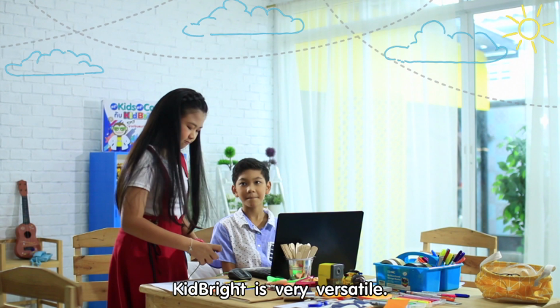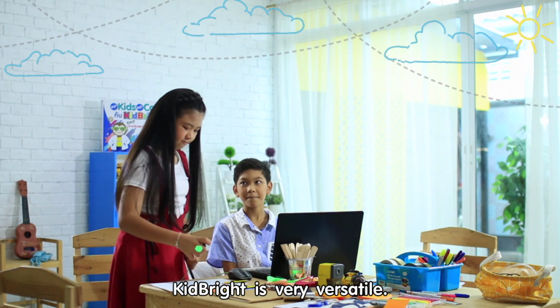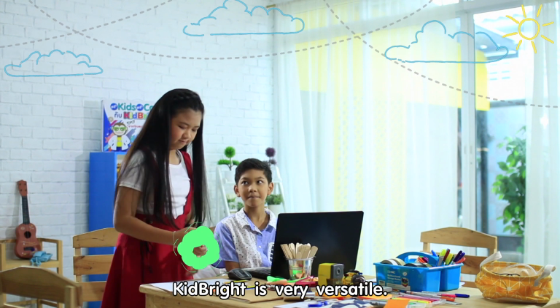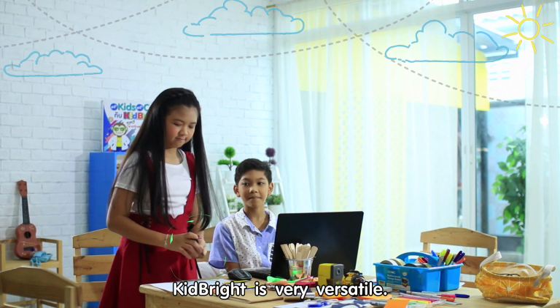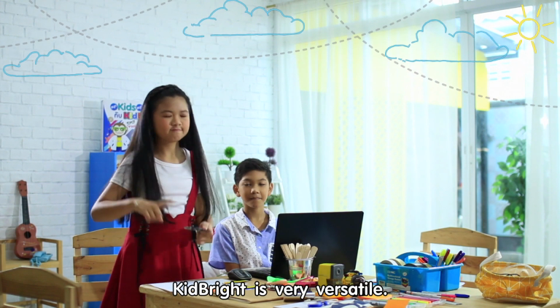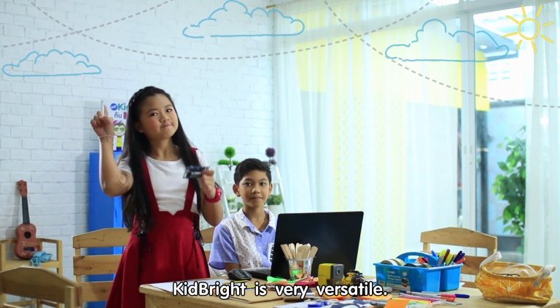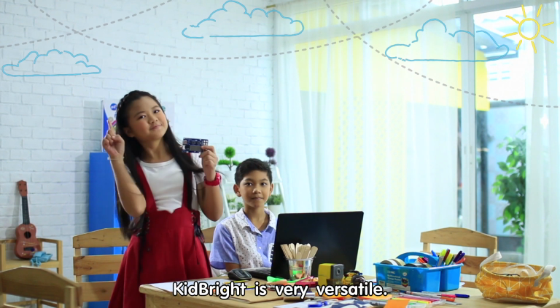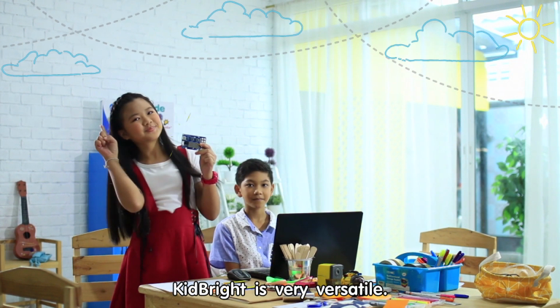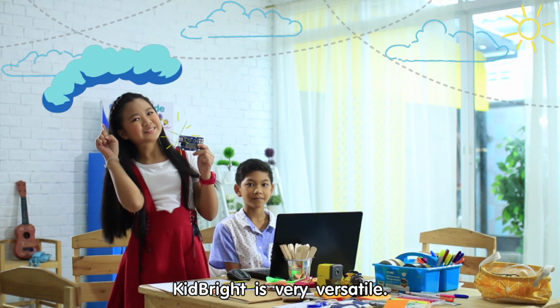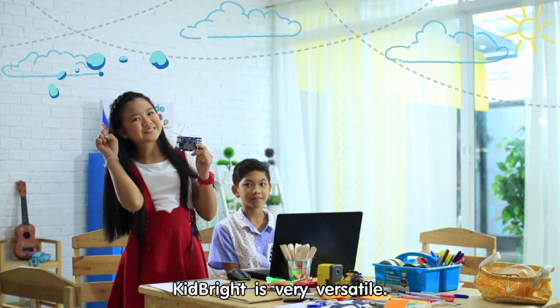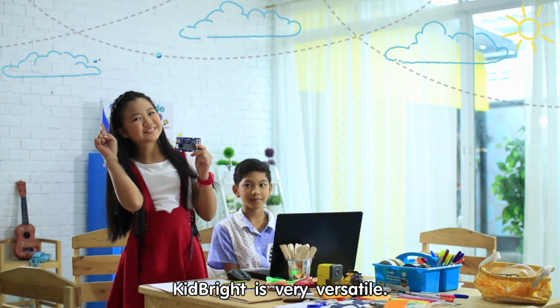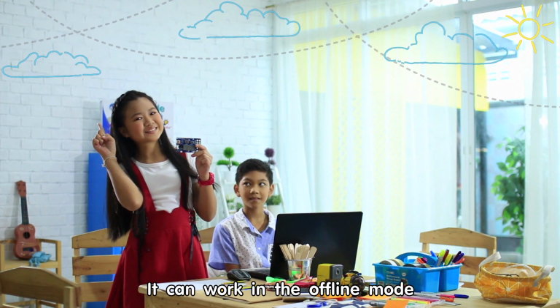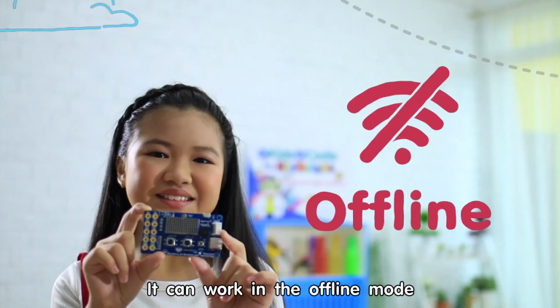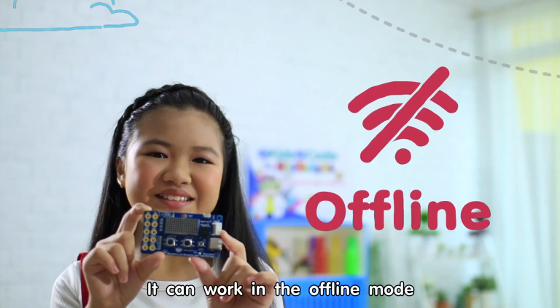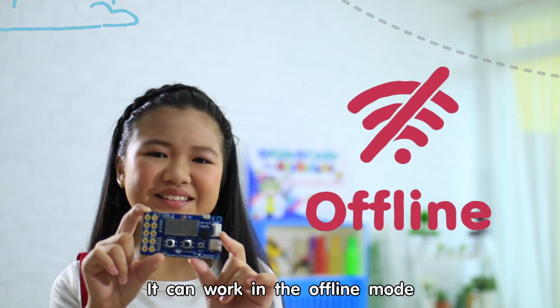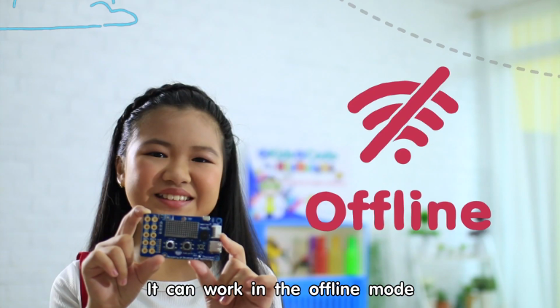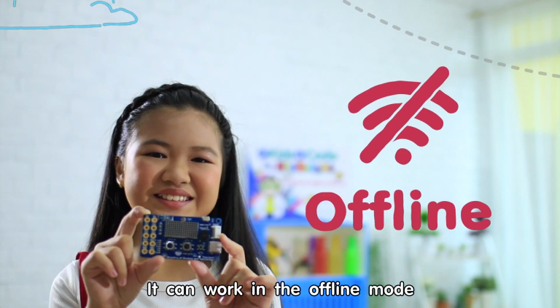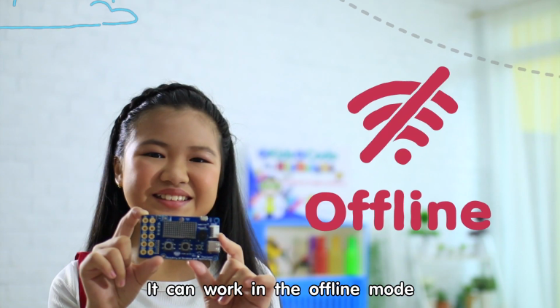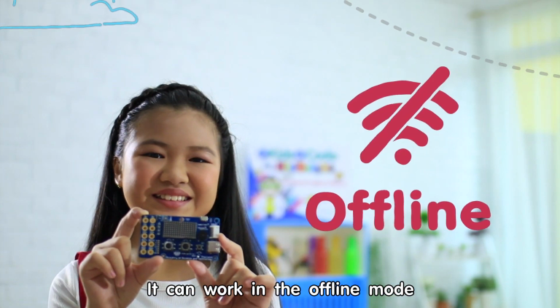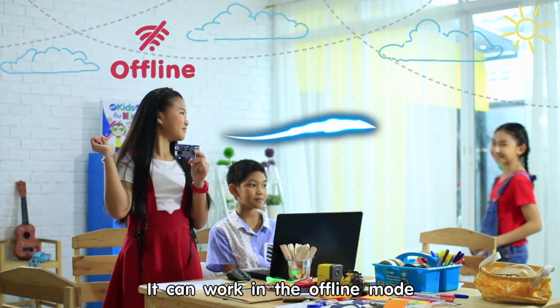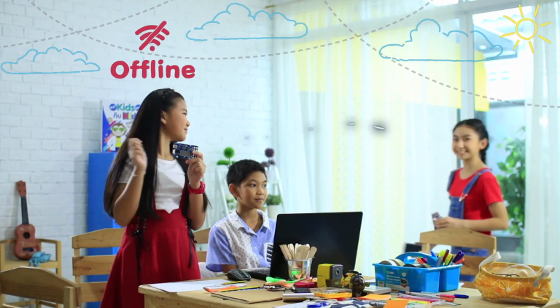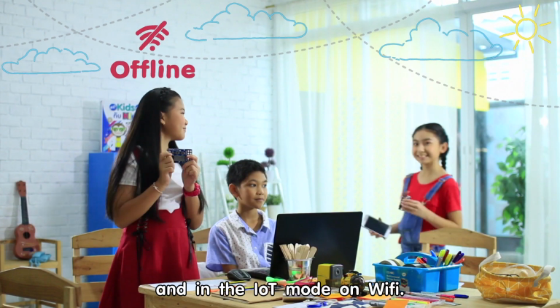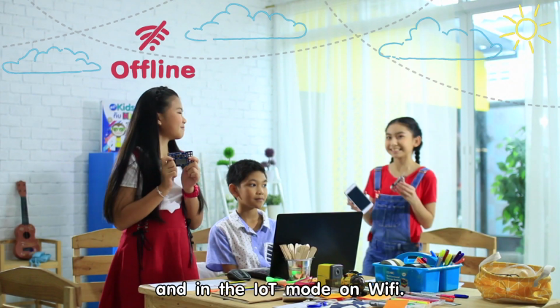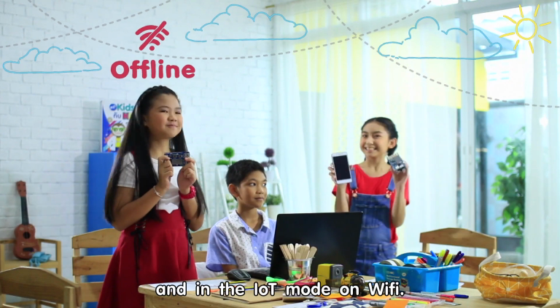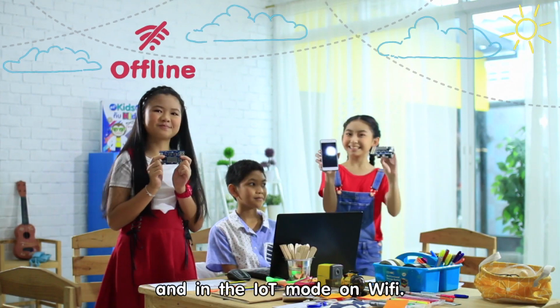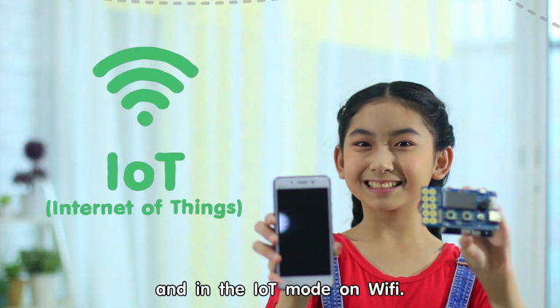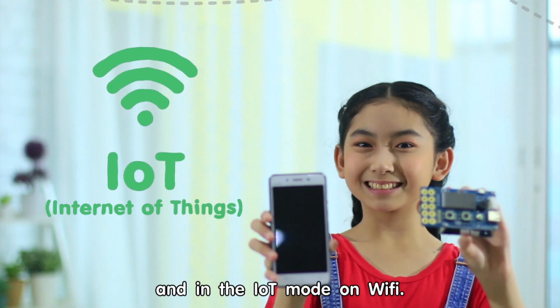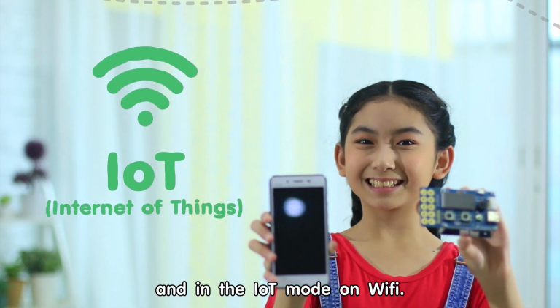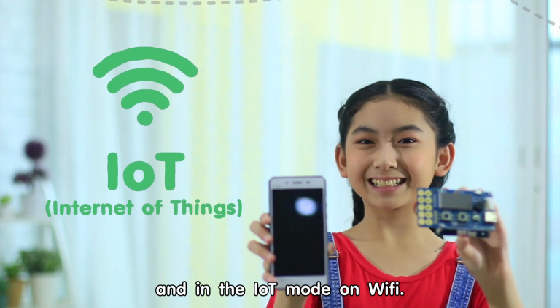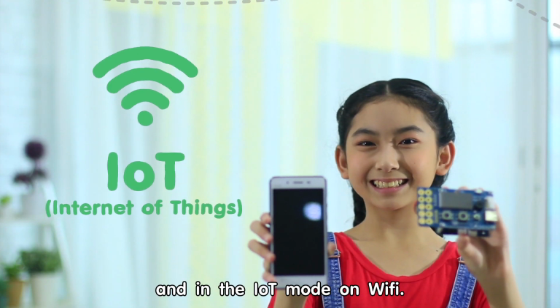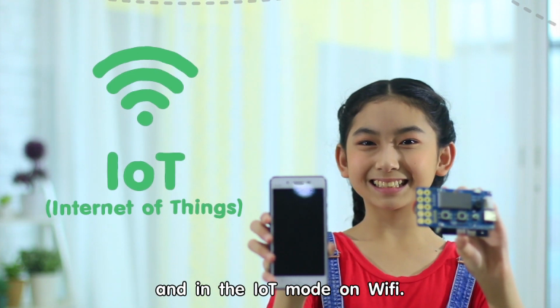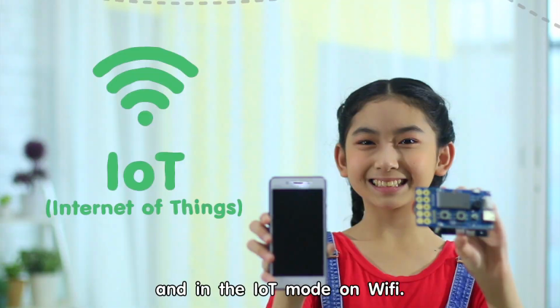KidBright is very versatile. It can work in the offline mode and in the IoT mode on Wi-Fi.